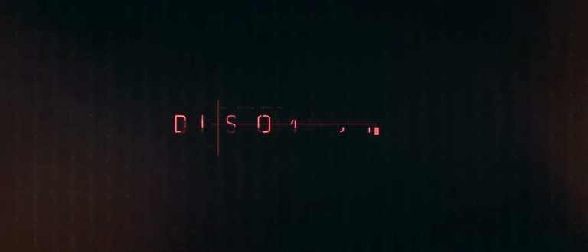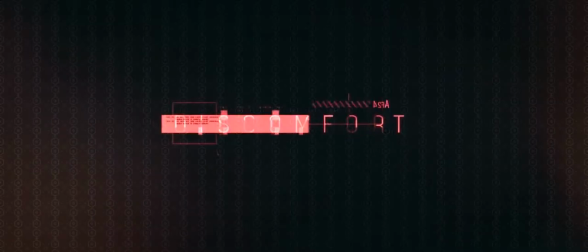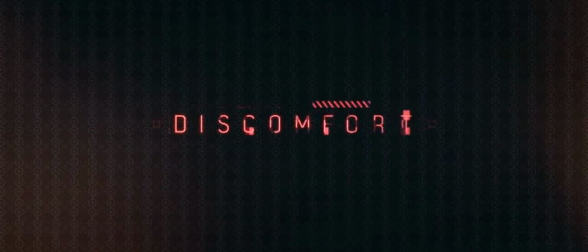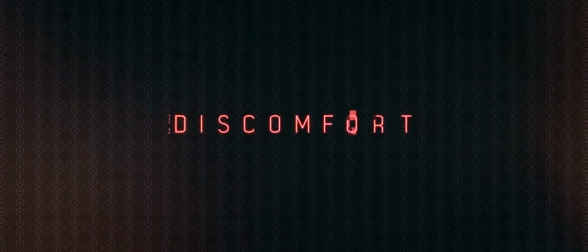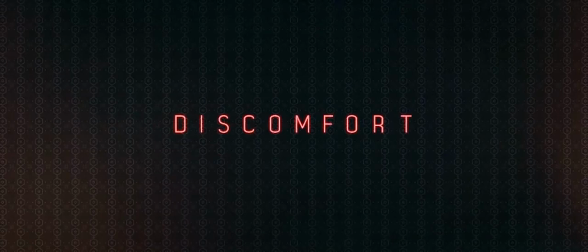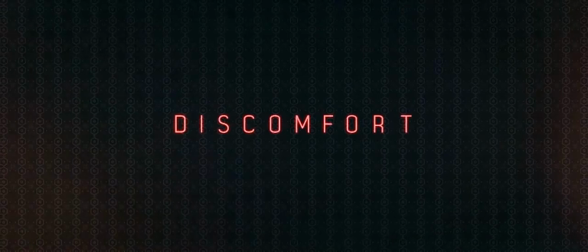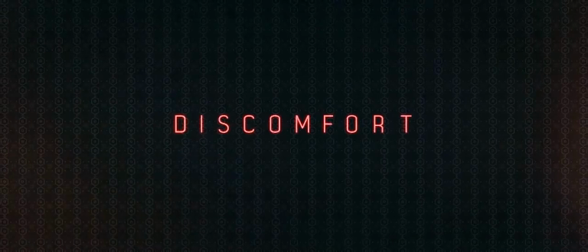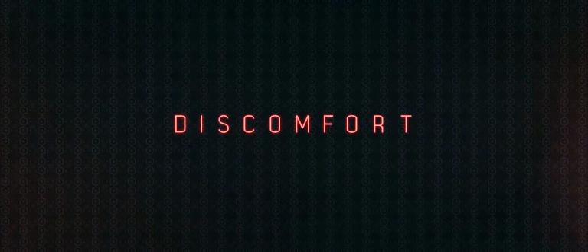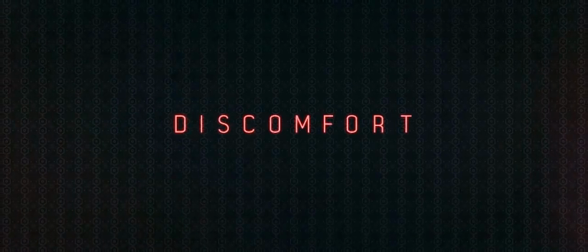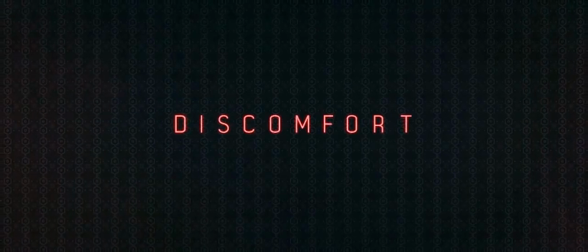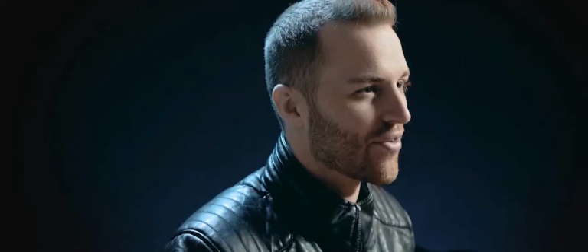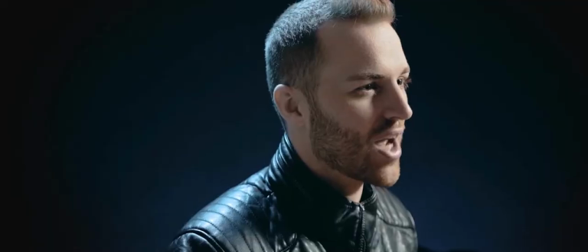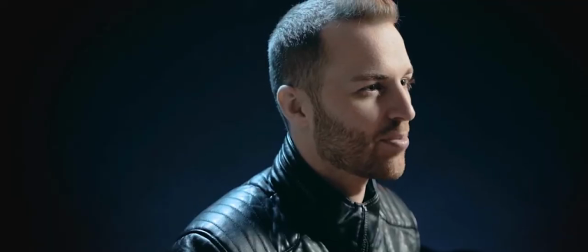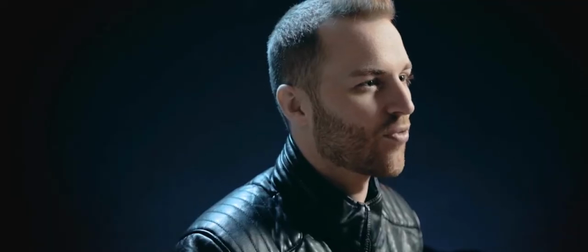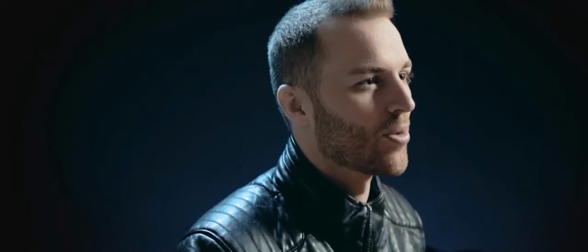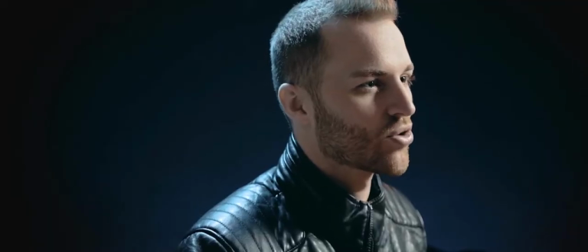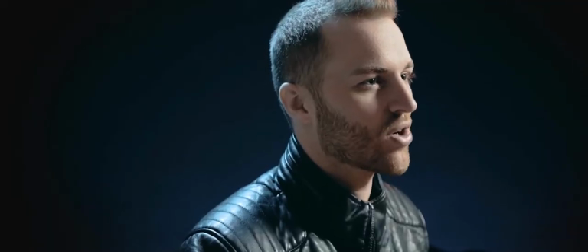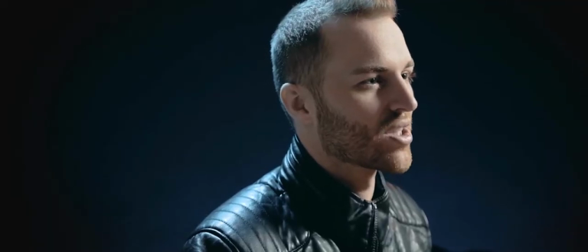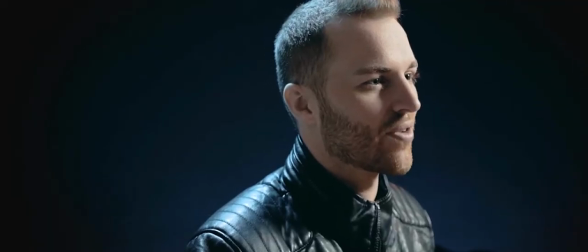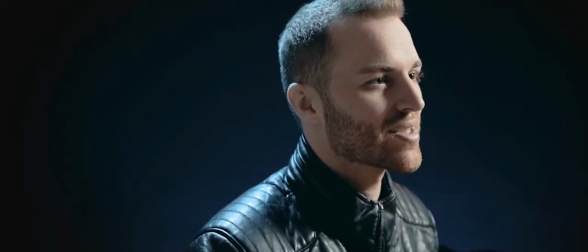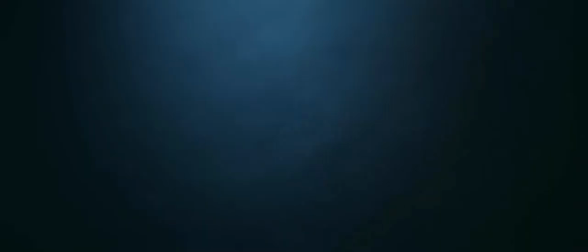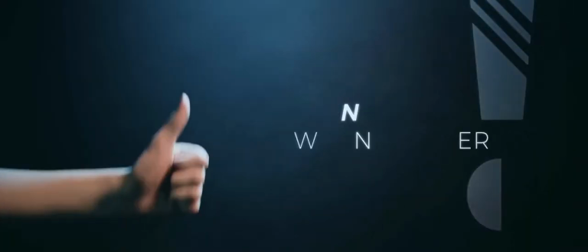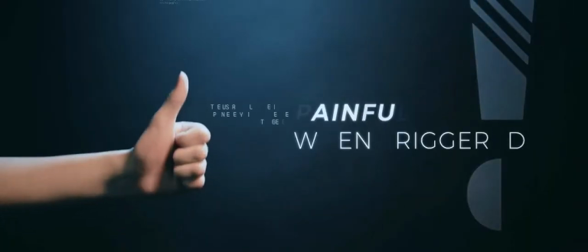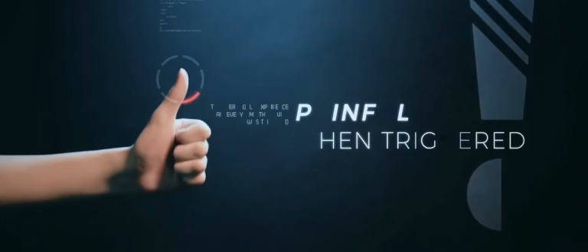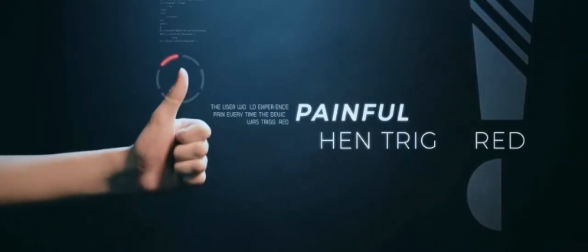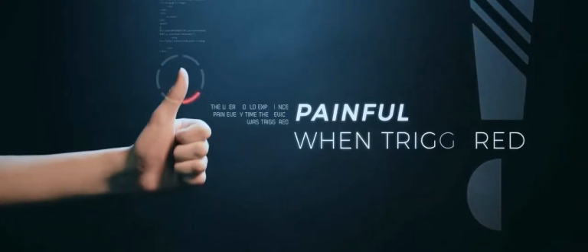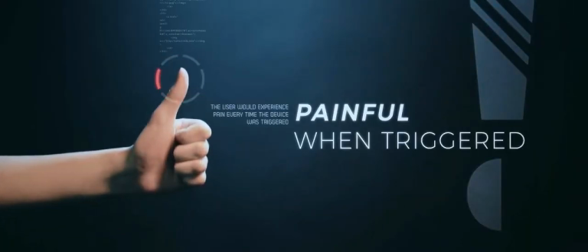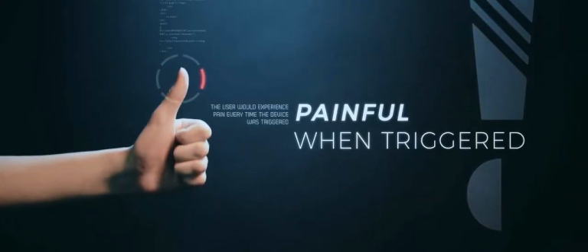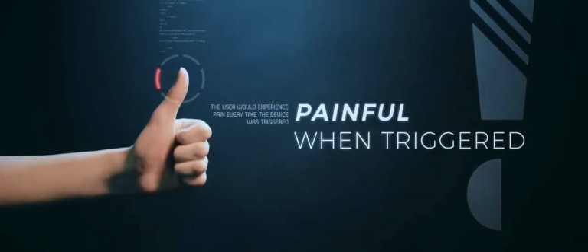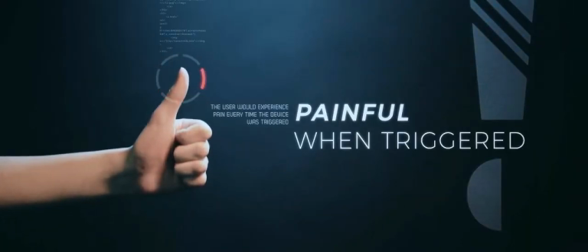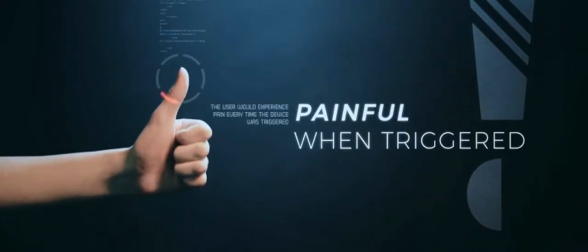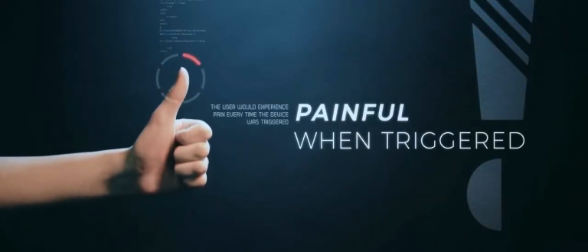Comfort: it physically hurts every time a performer triggers the device, as the heat source has to be pressed against your finger.